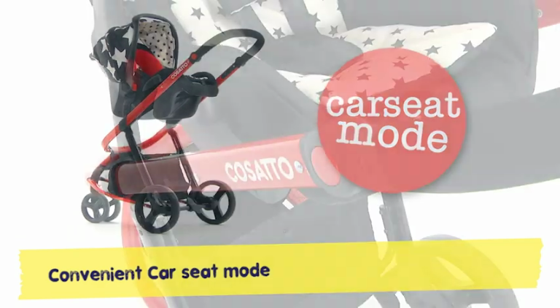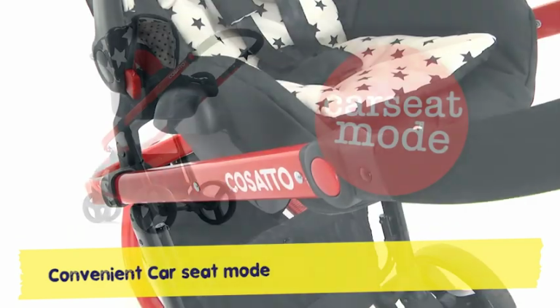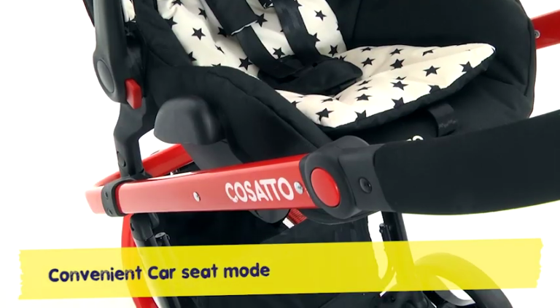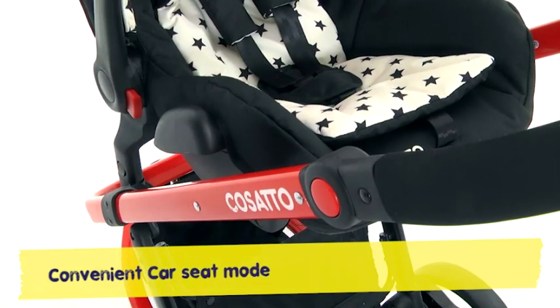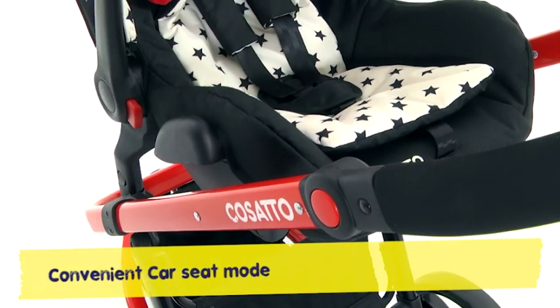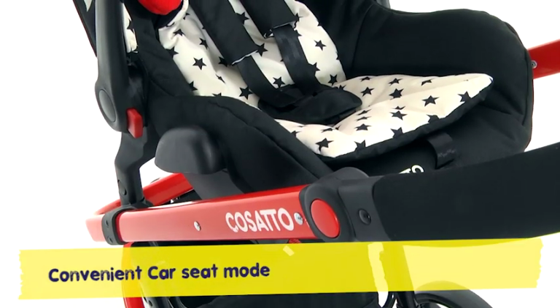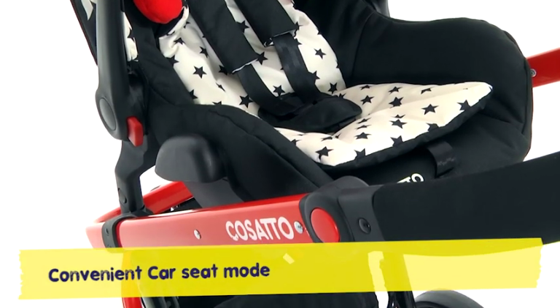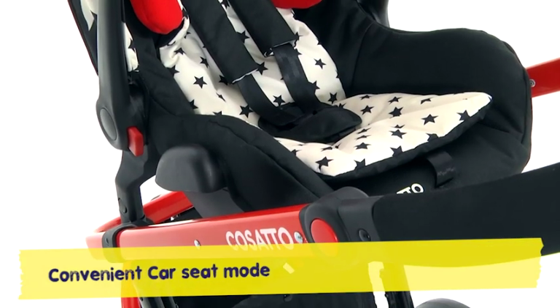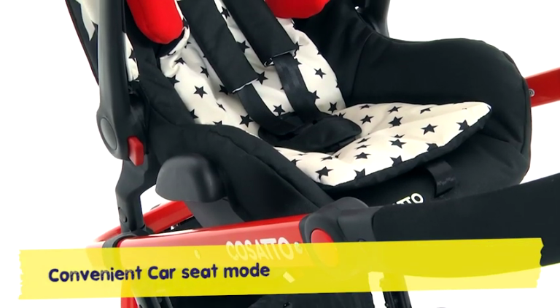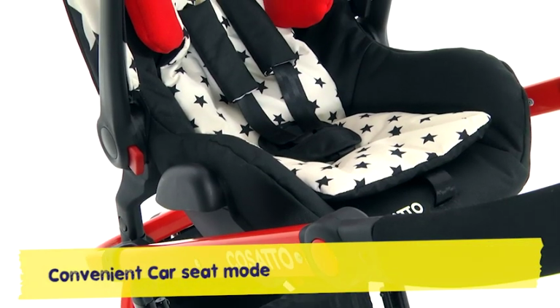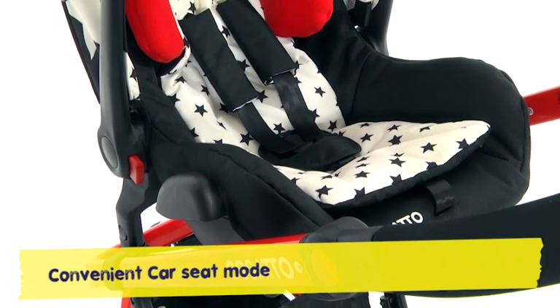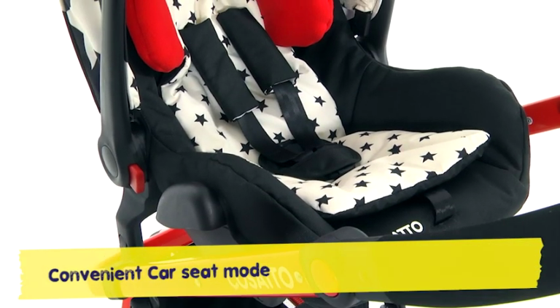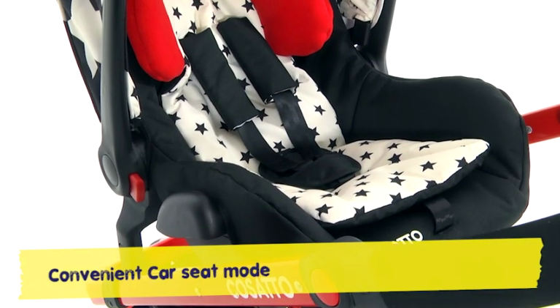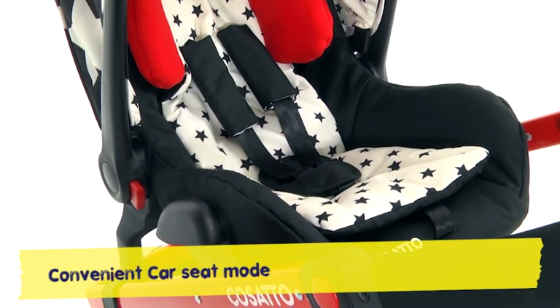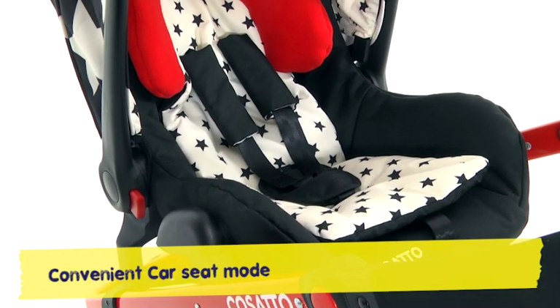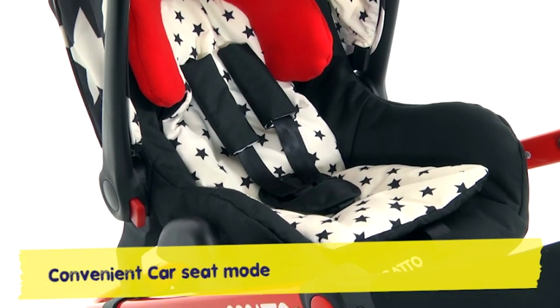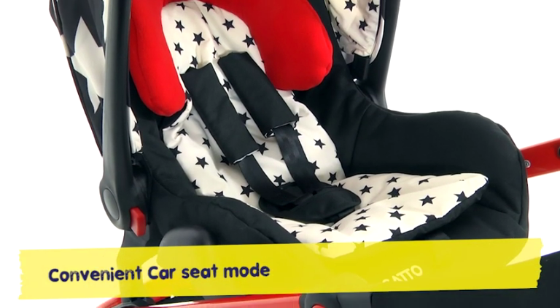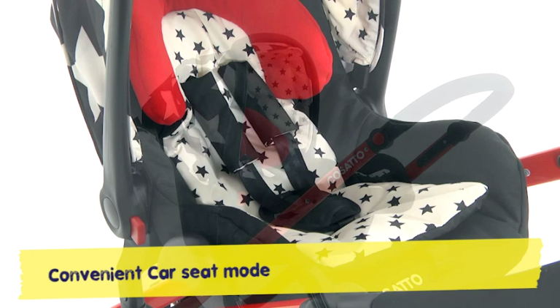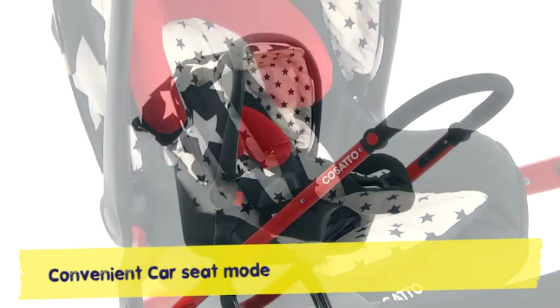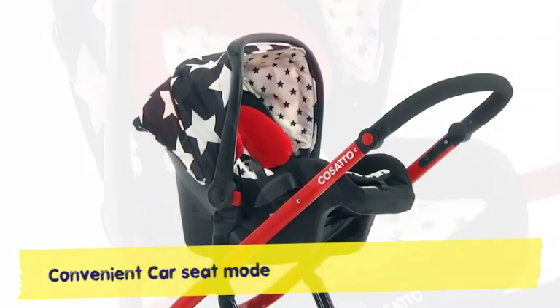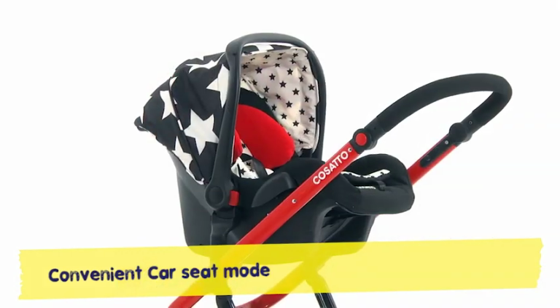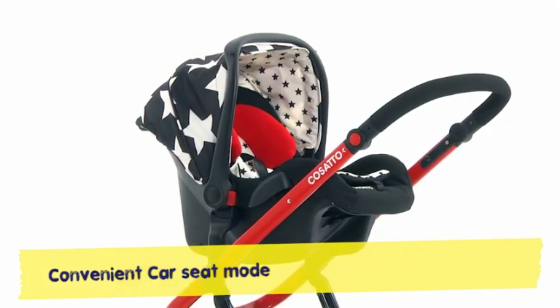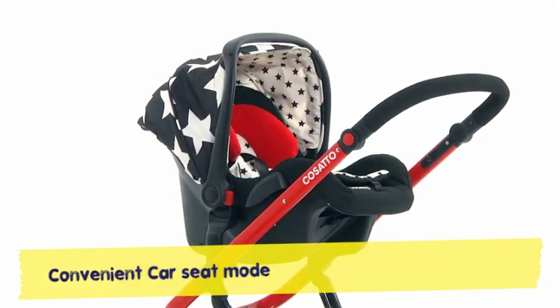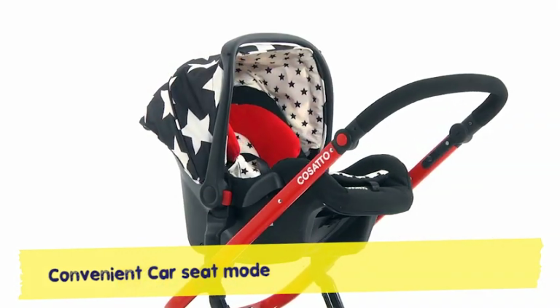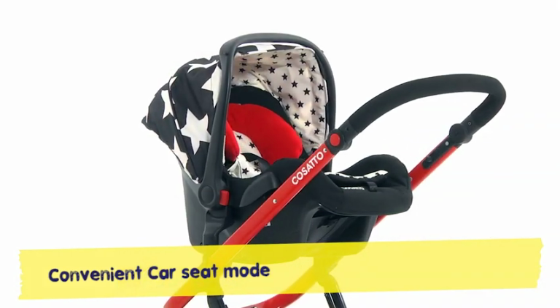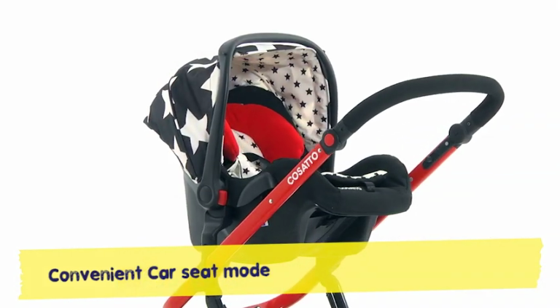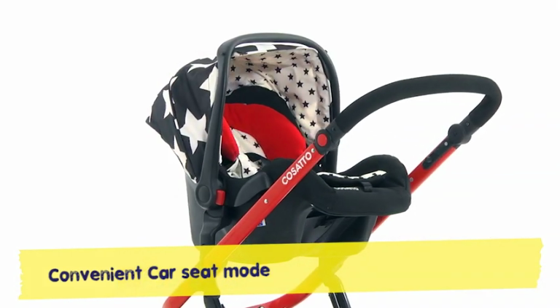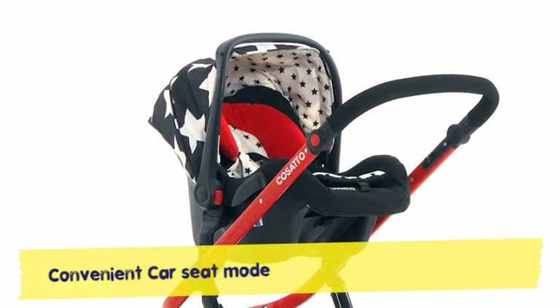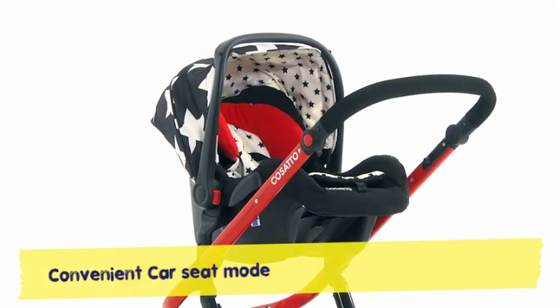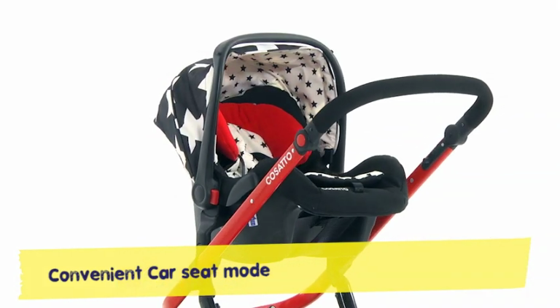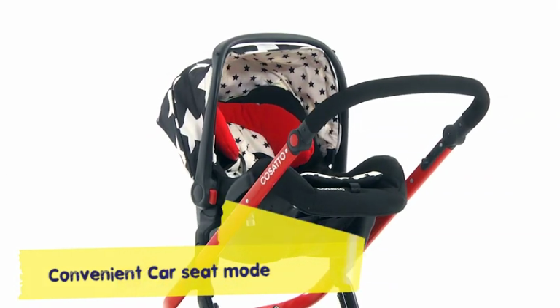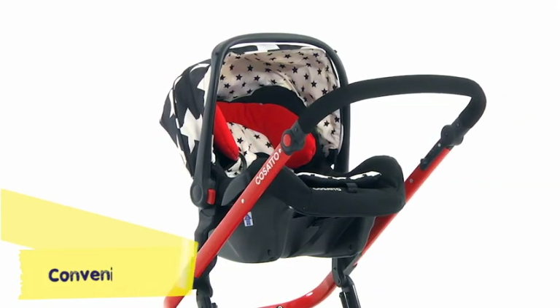And the car seat carry mode is easy to the max. Go from car to shops with no mid-move mither. For a peaceful trip out, there's nothing finer.